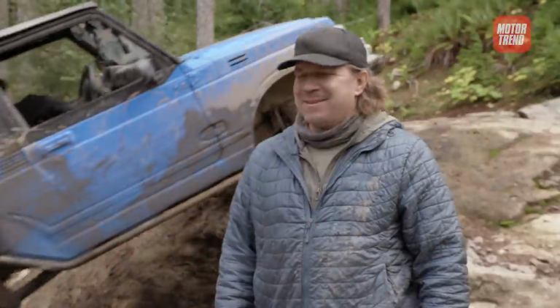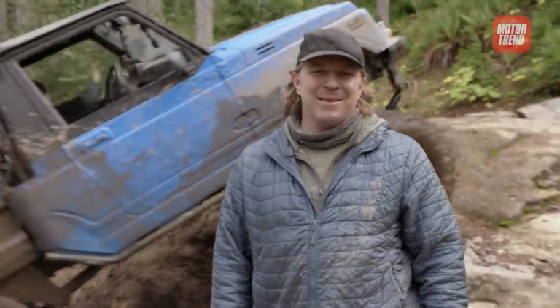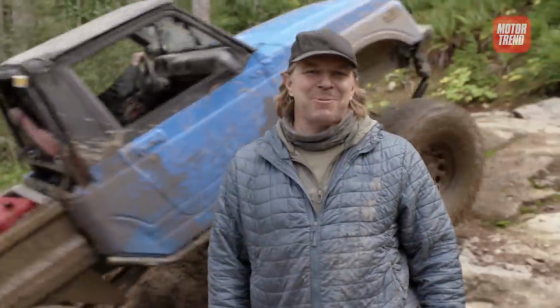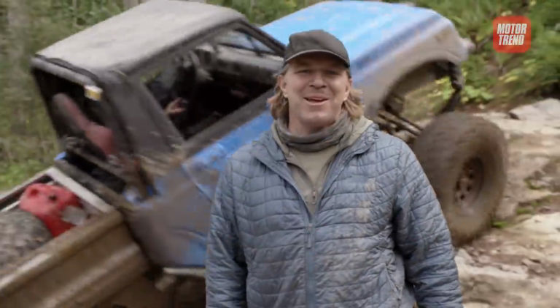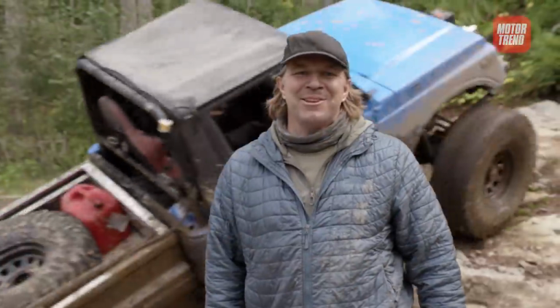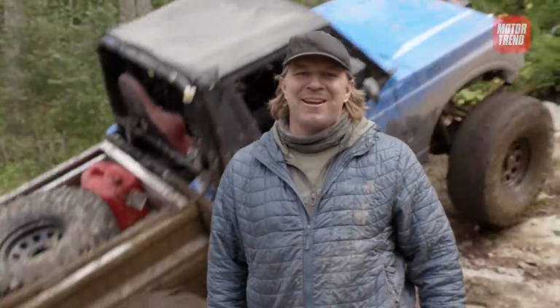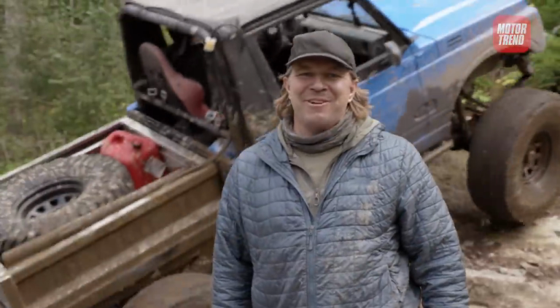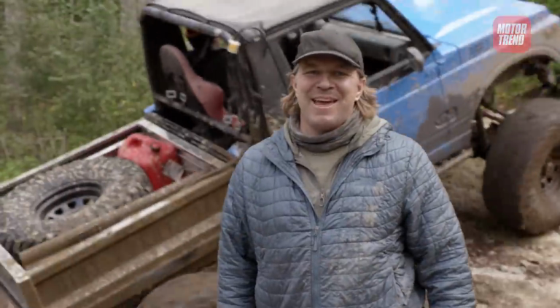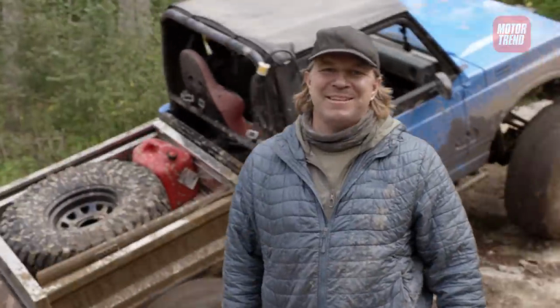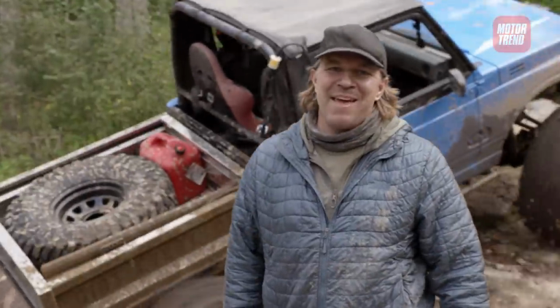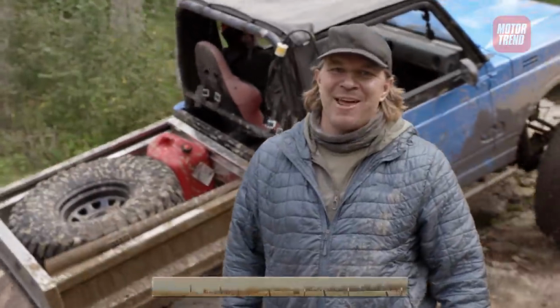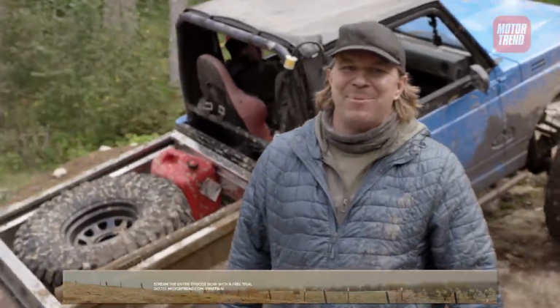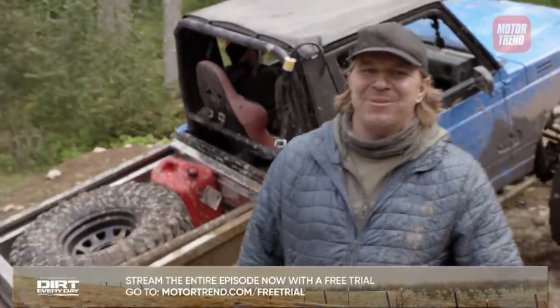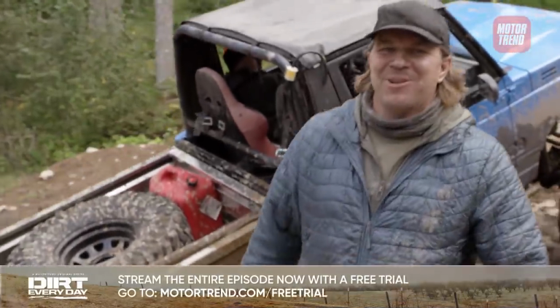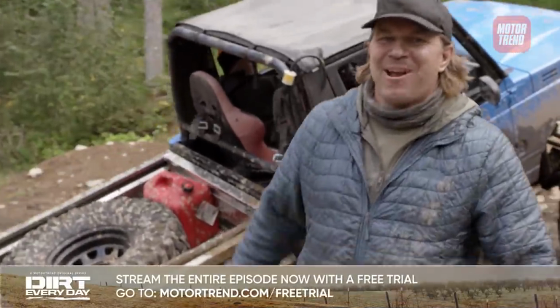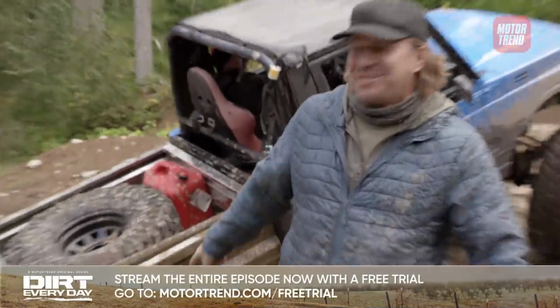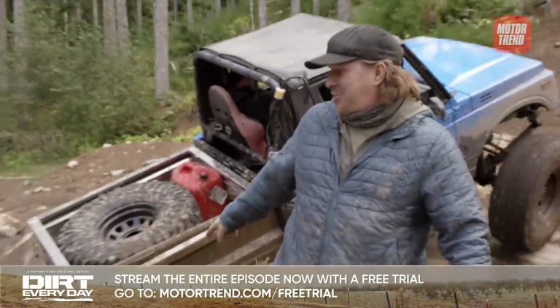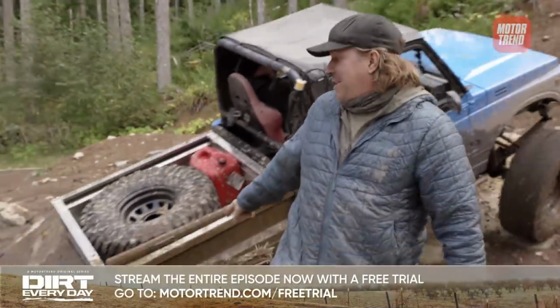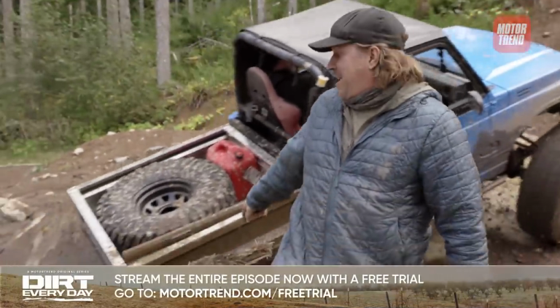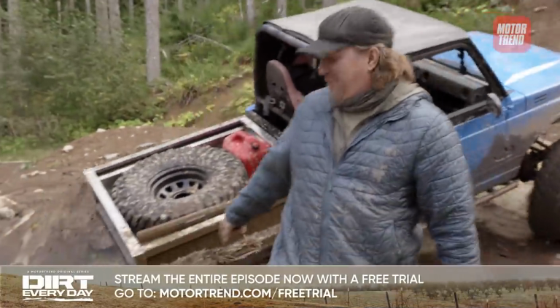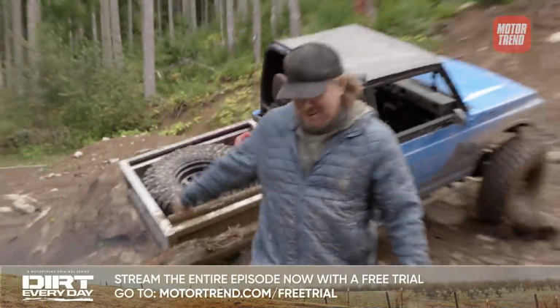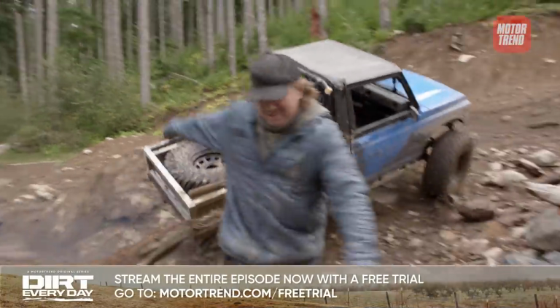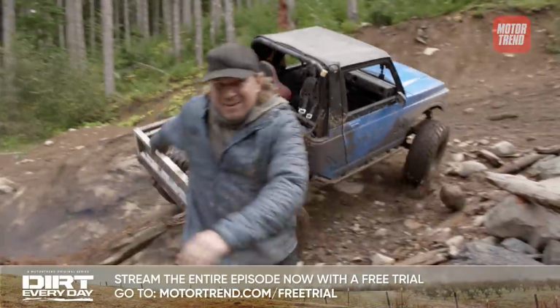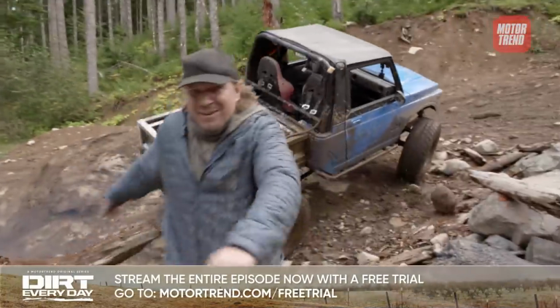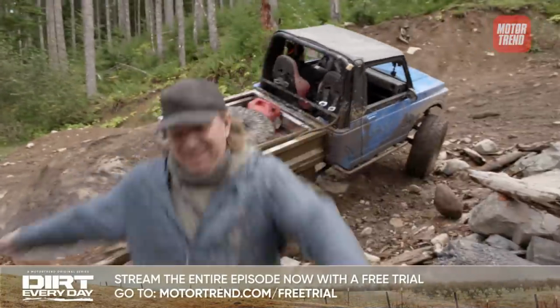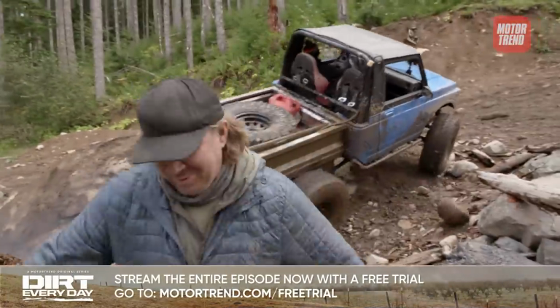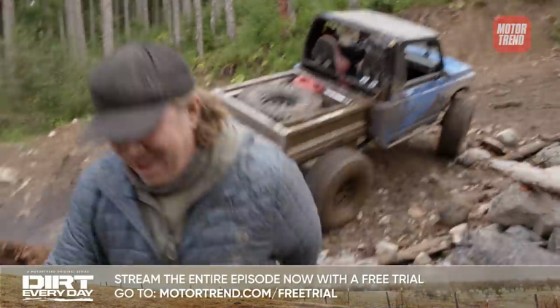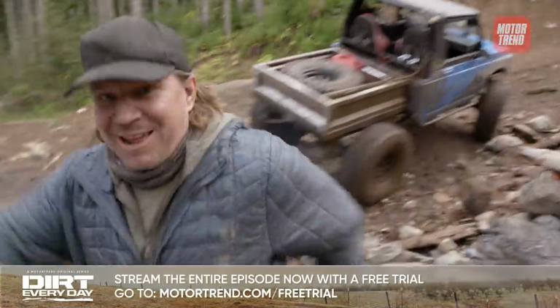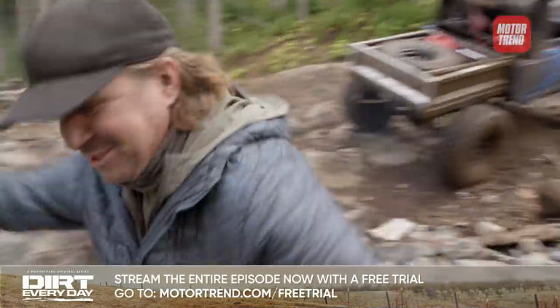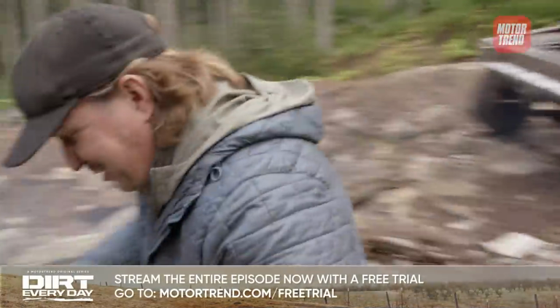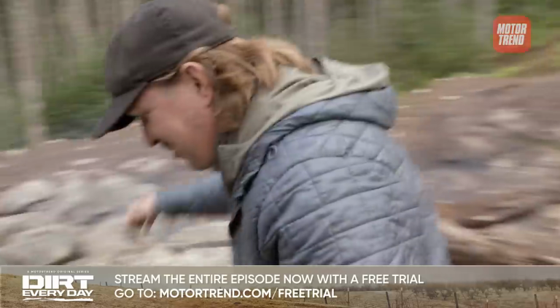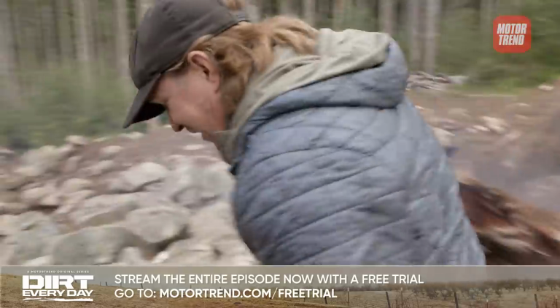This week on Dirt Everyday, Dave and I built the greatest truck ever out of a Suzuki.